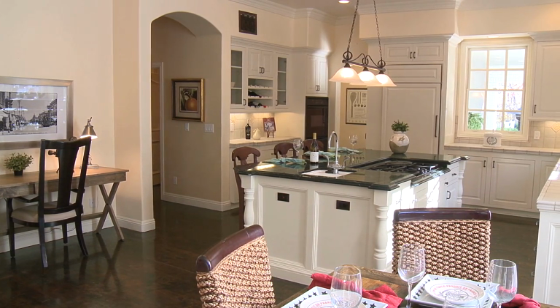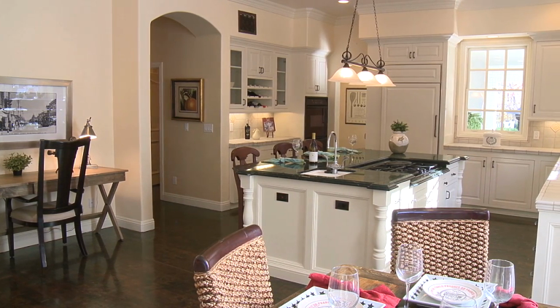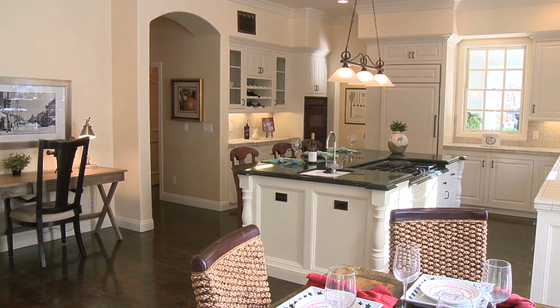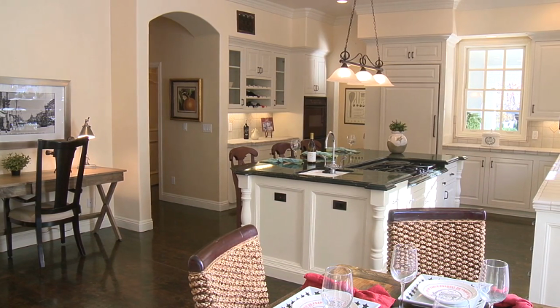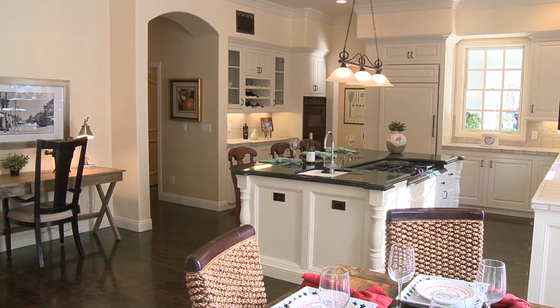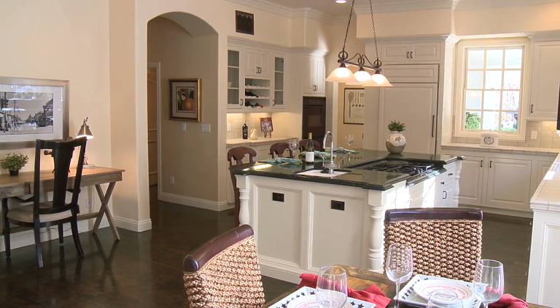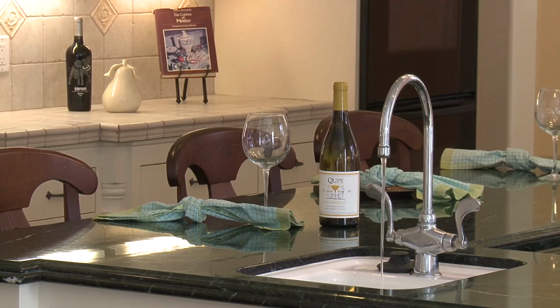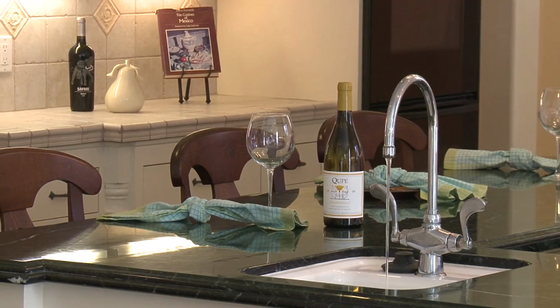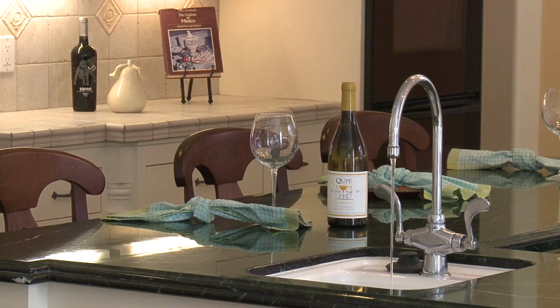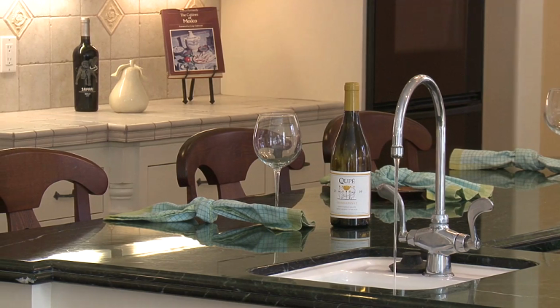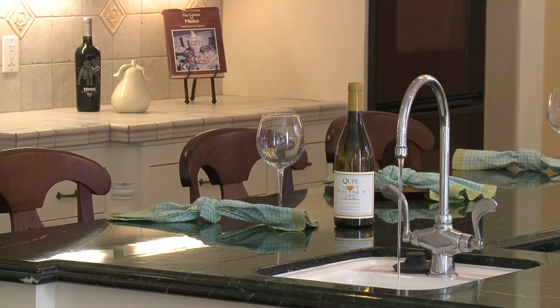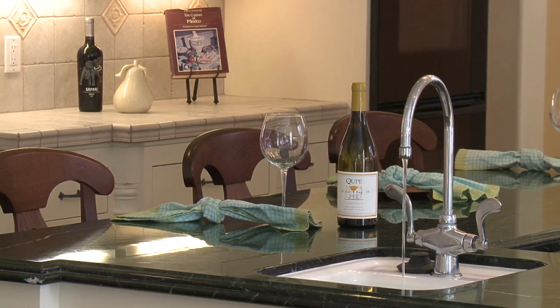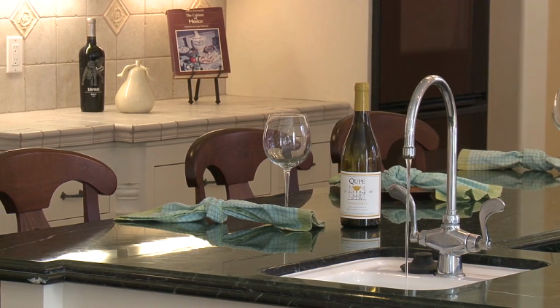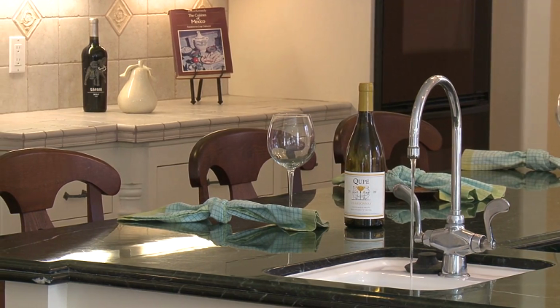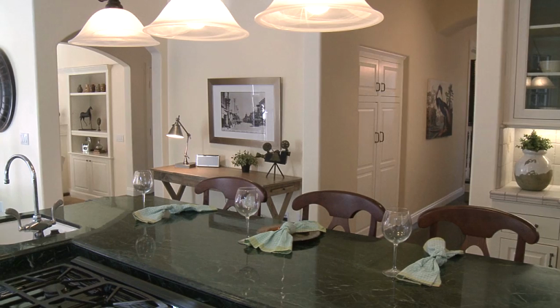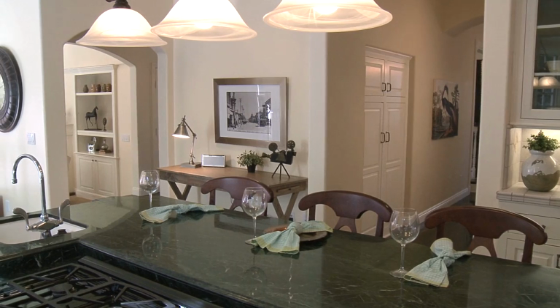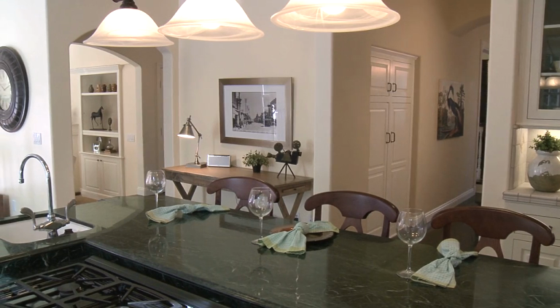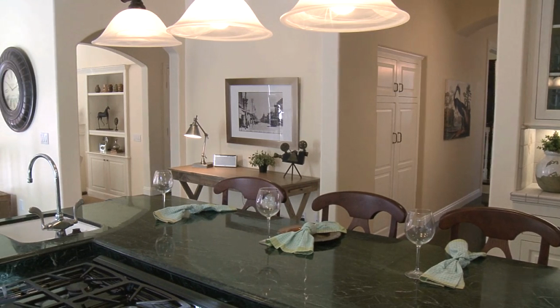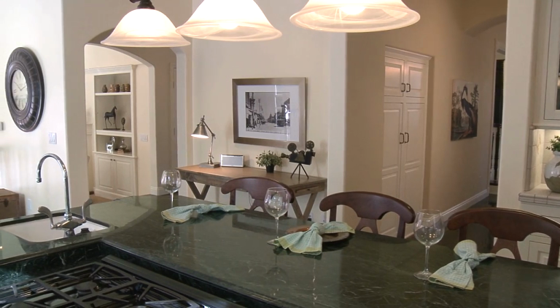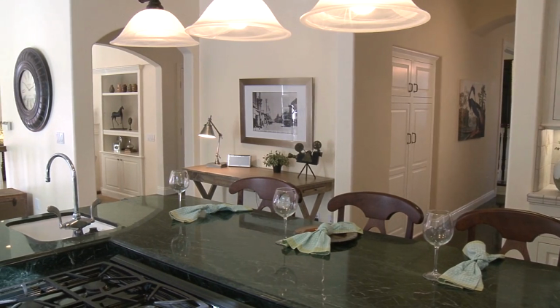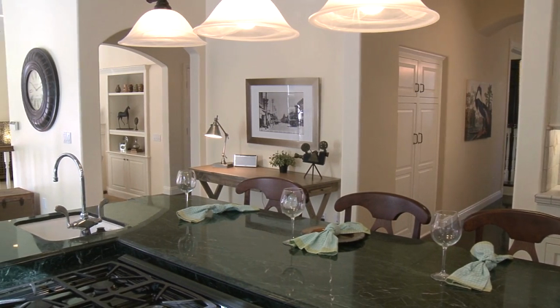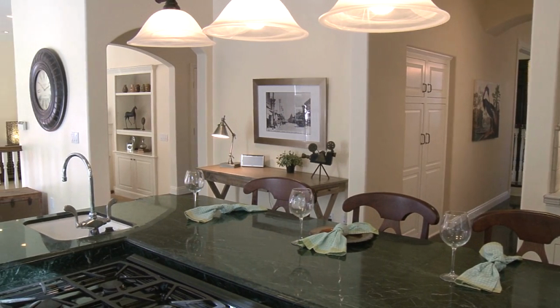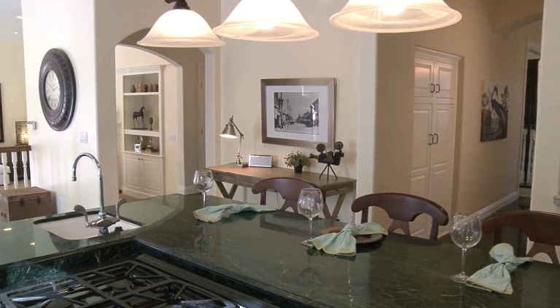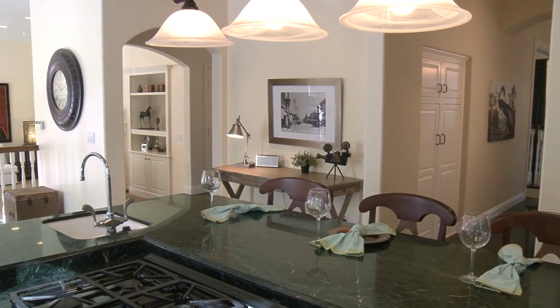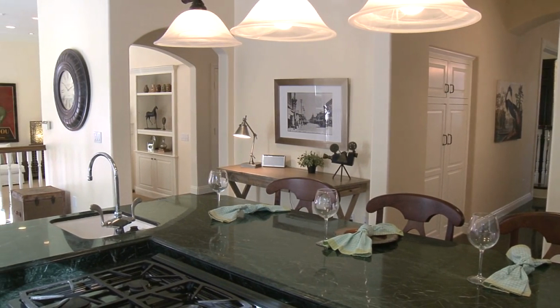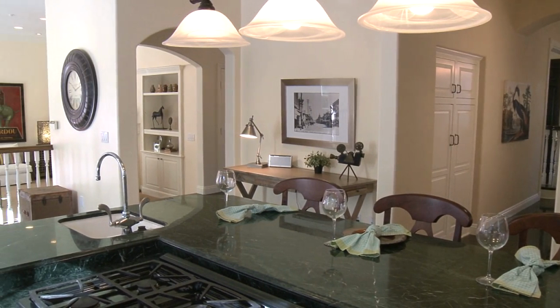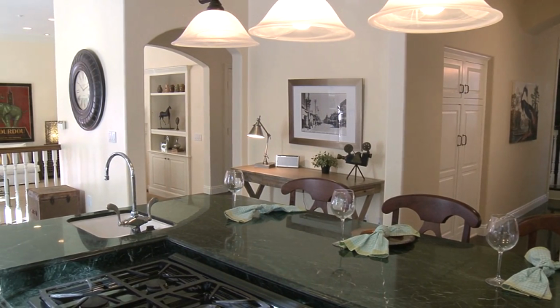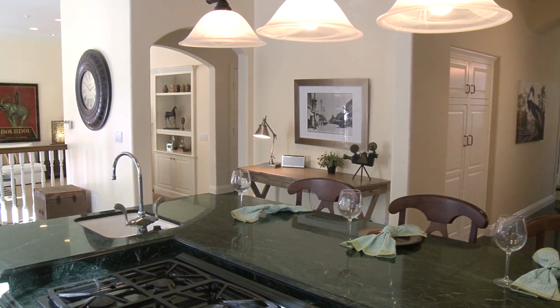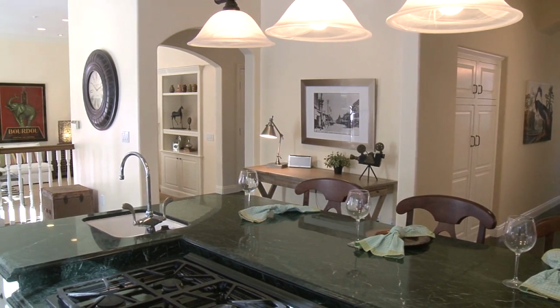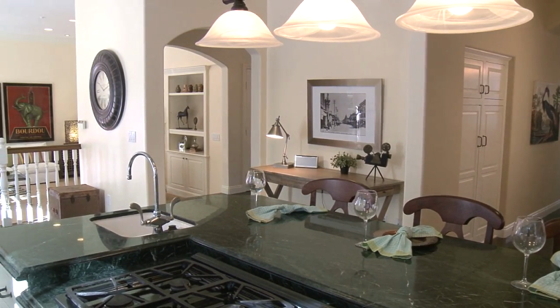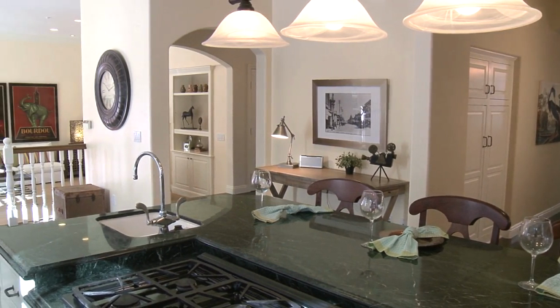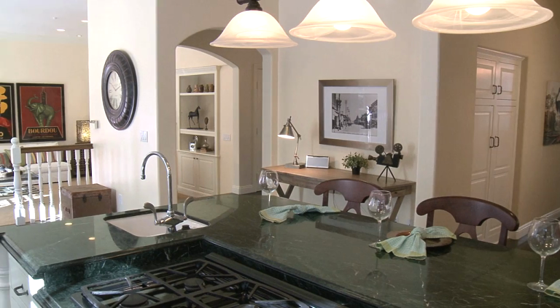The kitchen features a large center island, breakfast bar, and its open floor plan is absolutely perfect for entertaining.